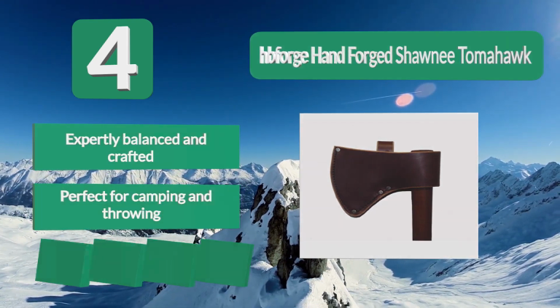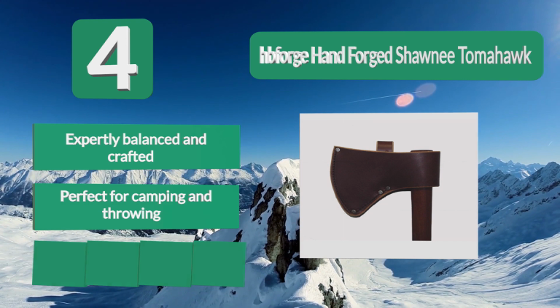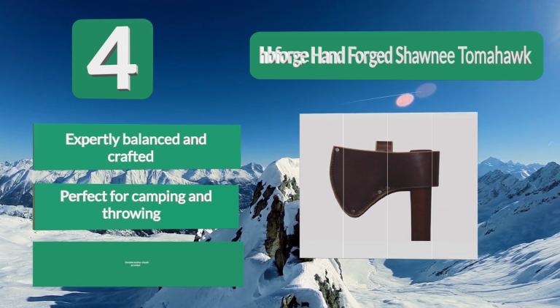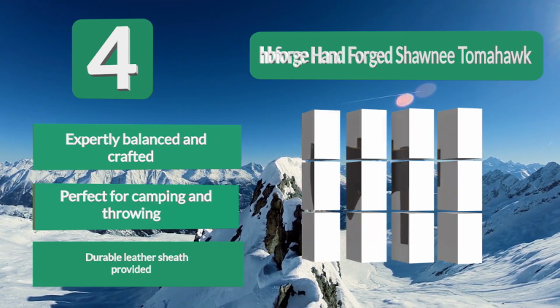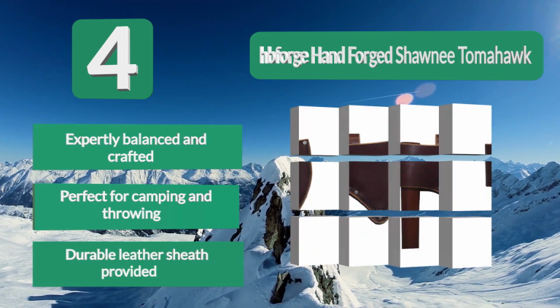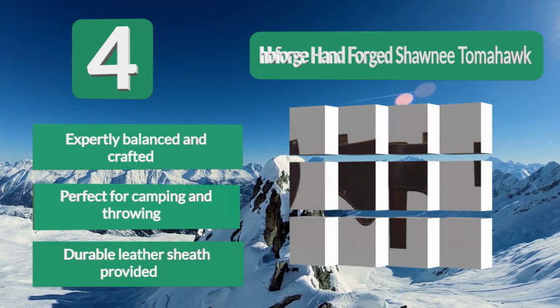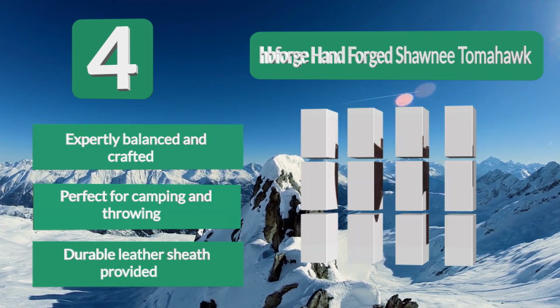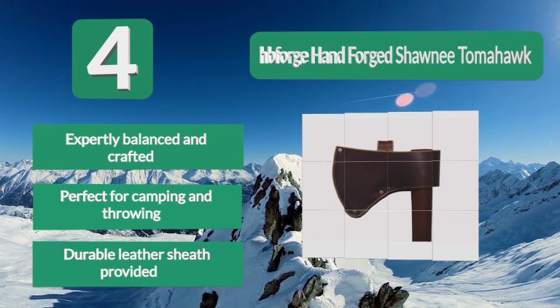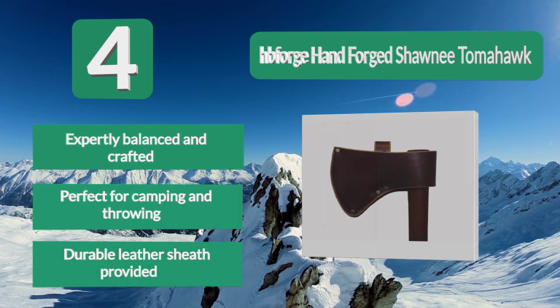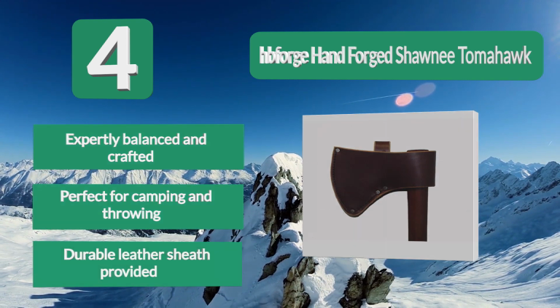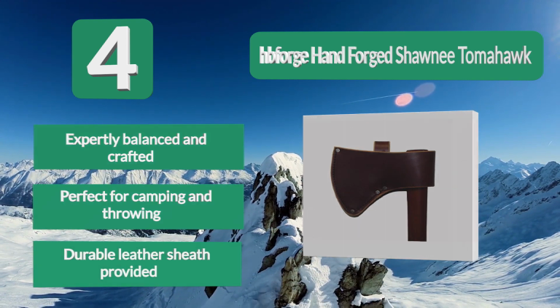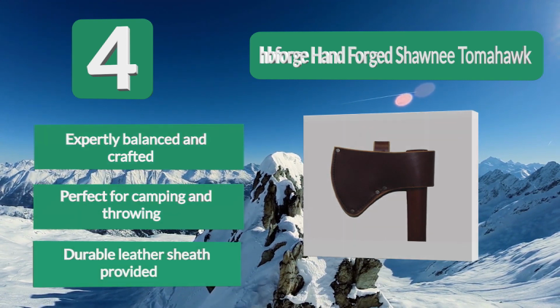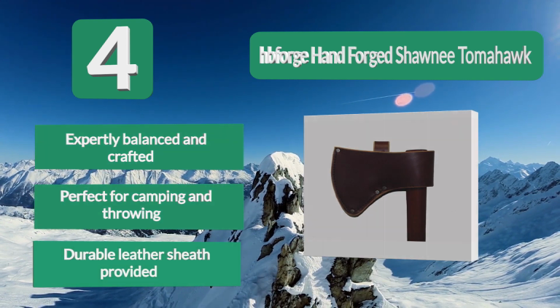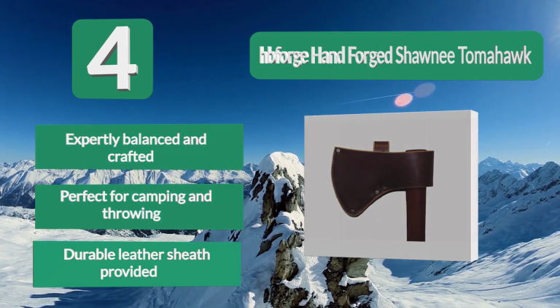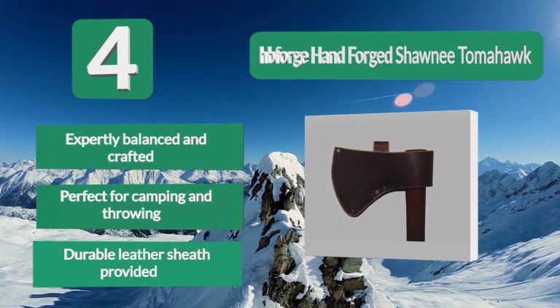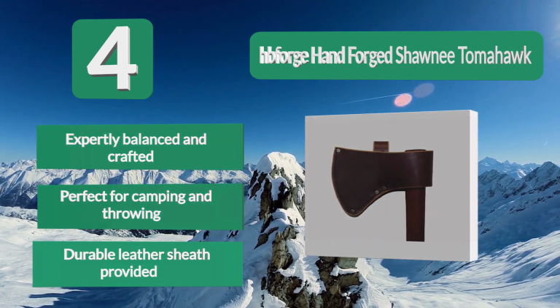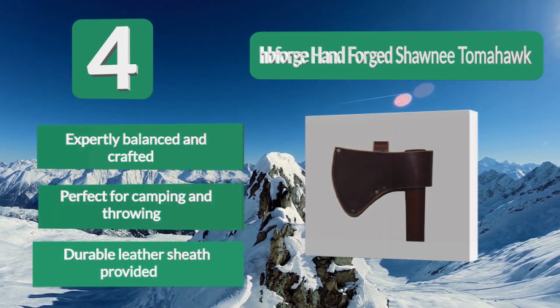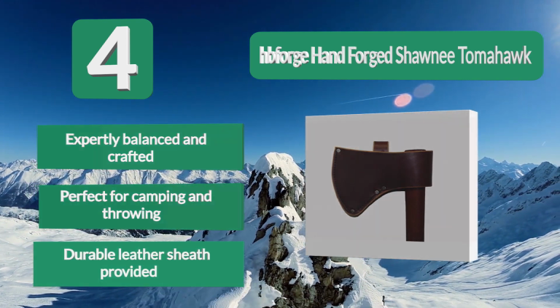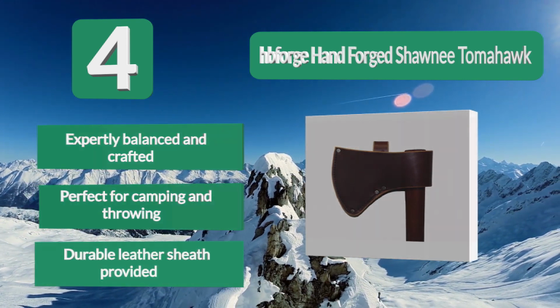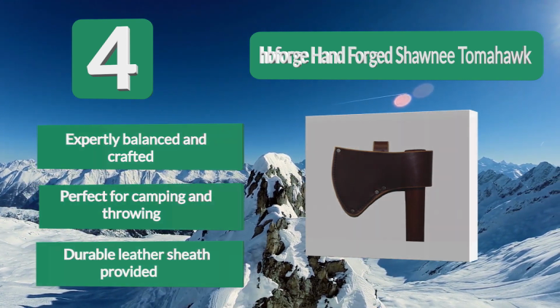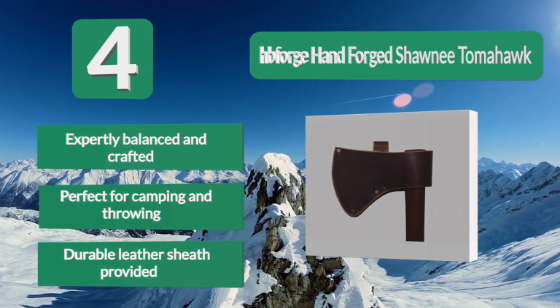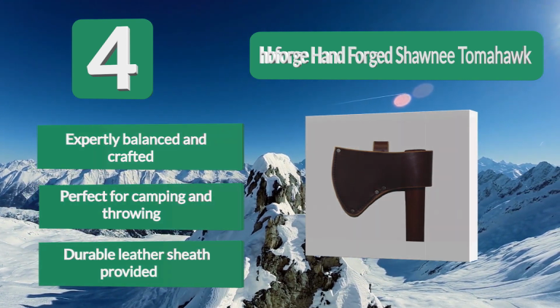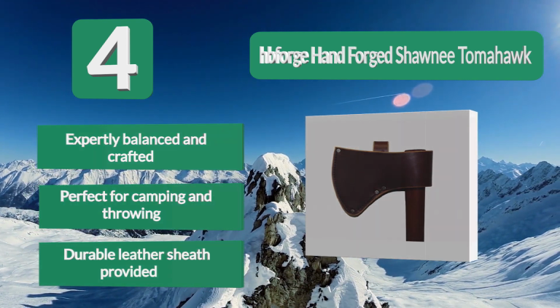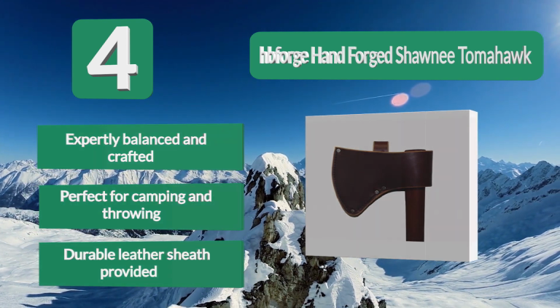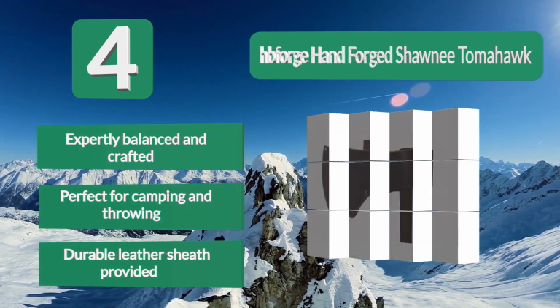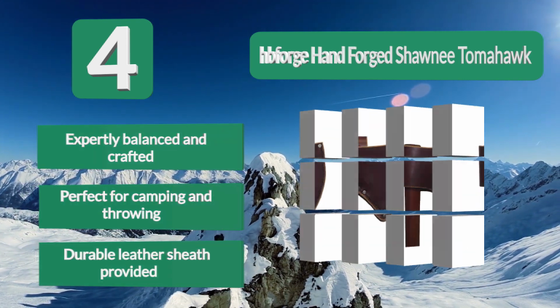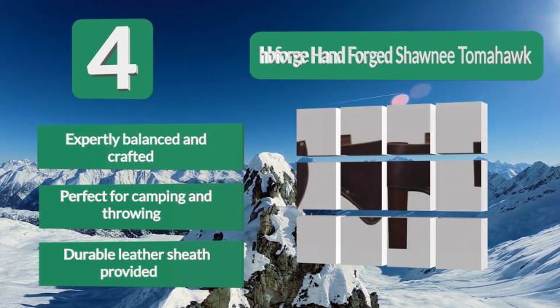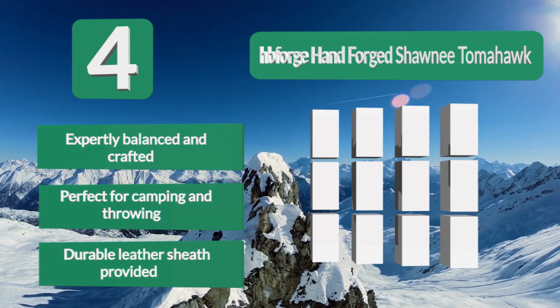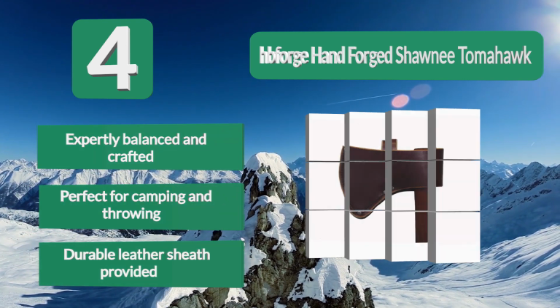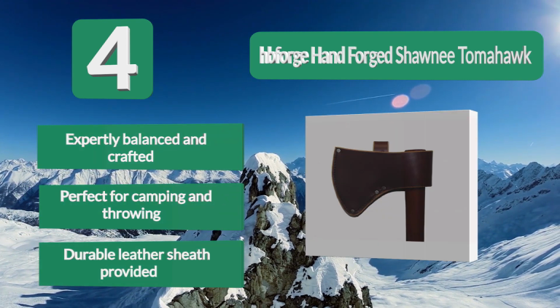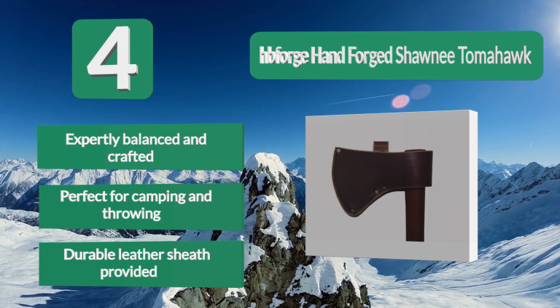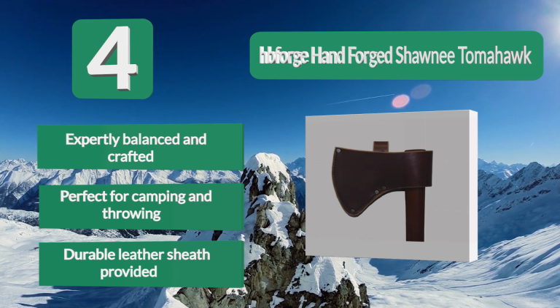Key features include expertly balanced and crafted construction, suitability for both camping and throwing, and a durable leather sheath provided.